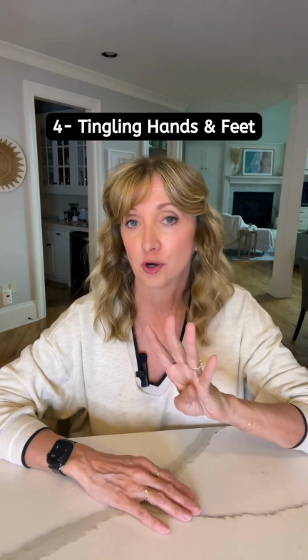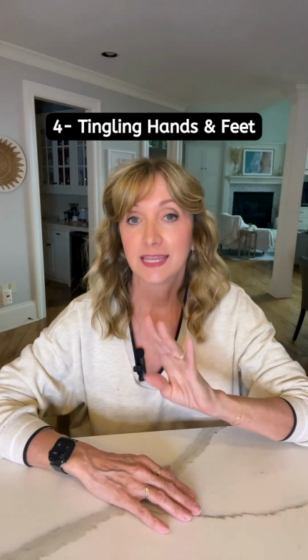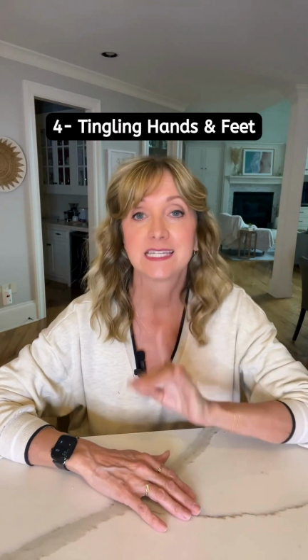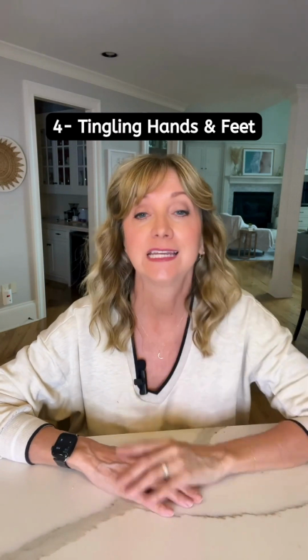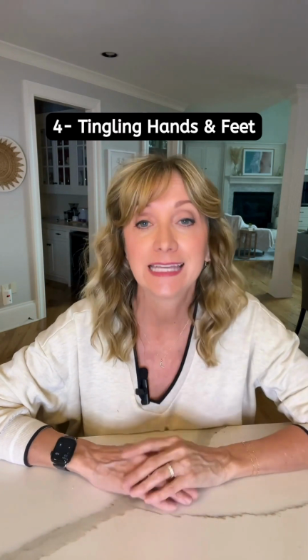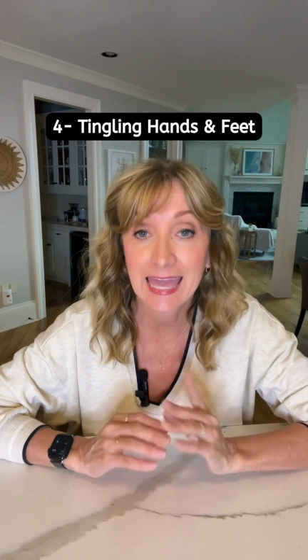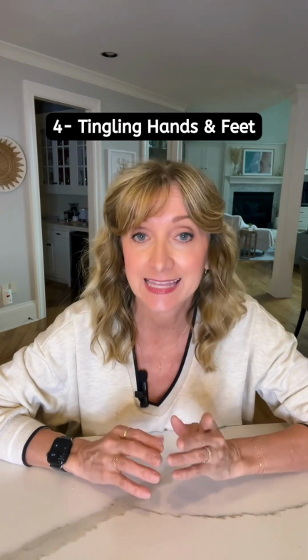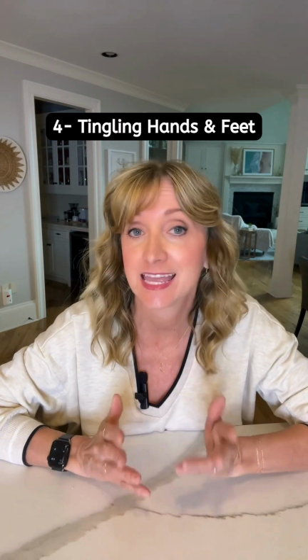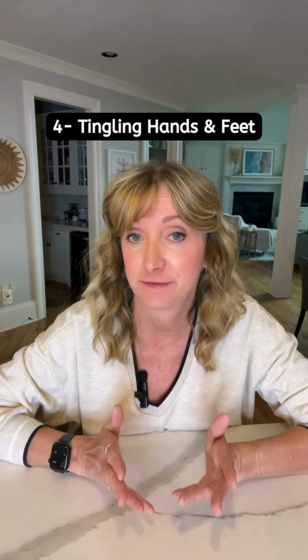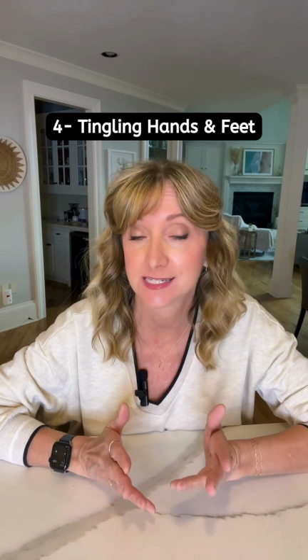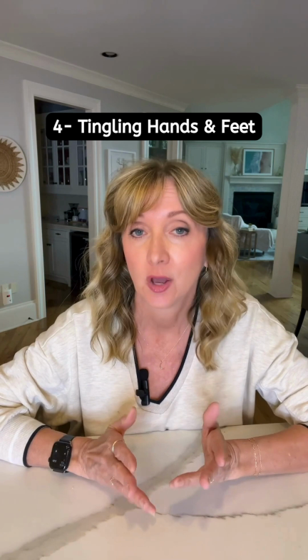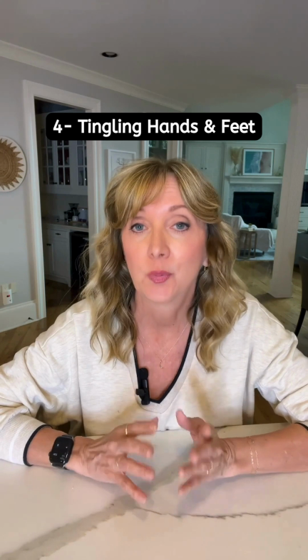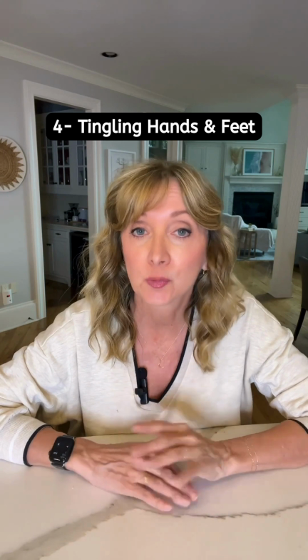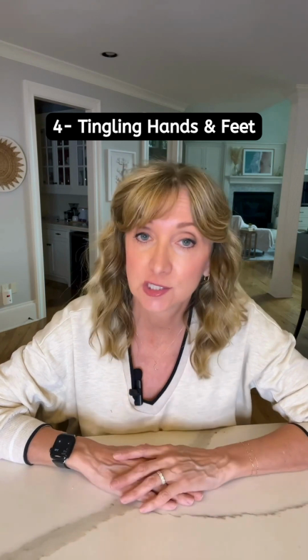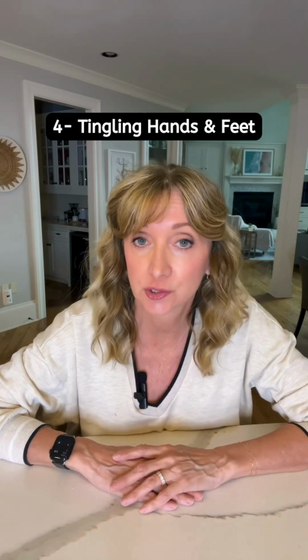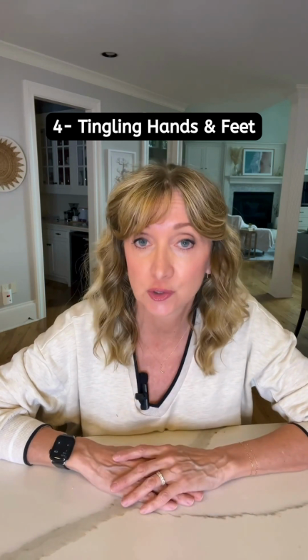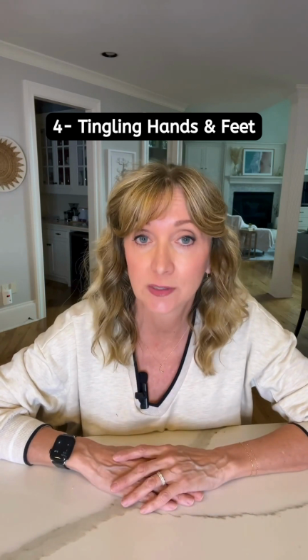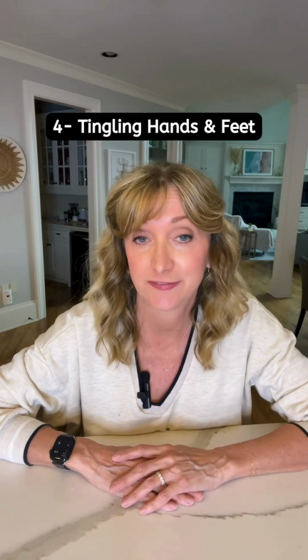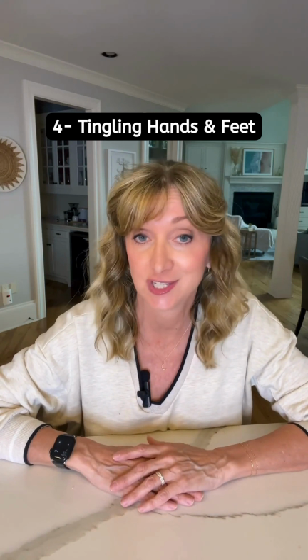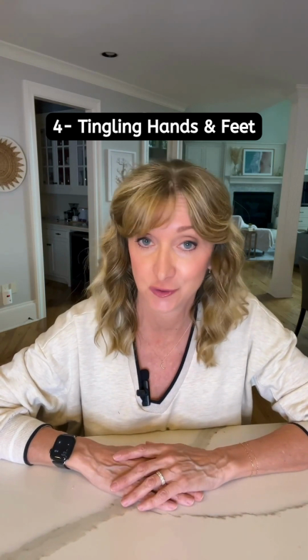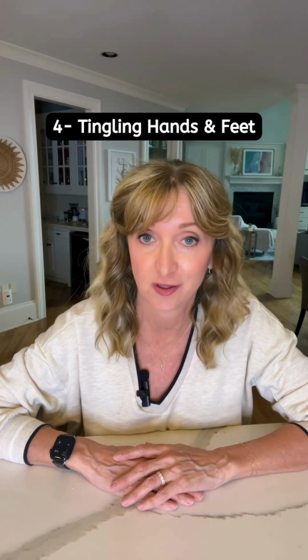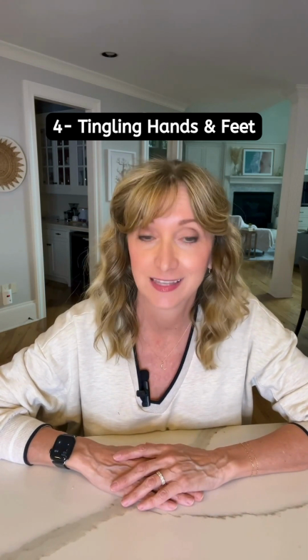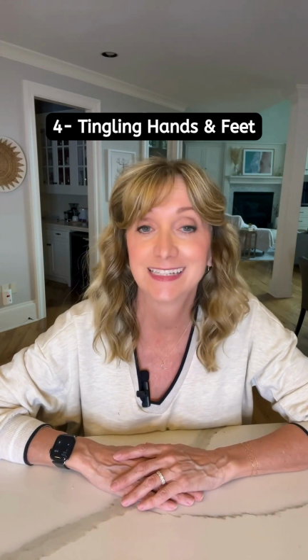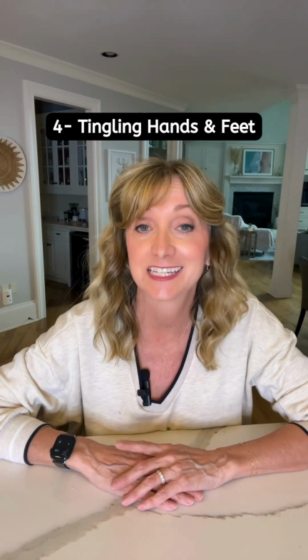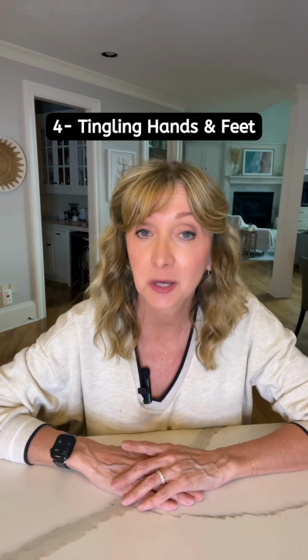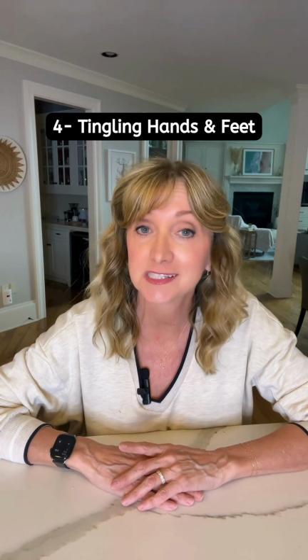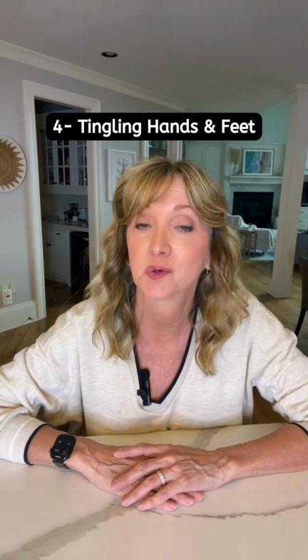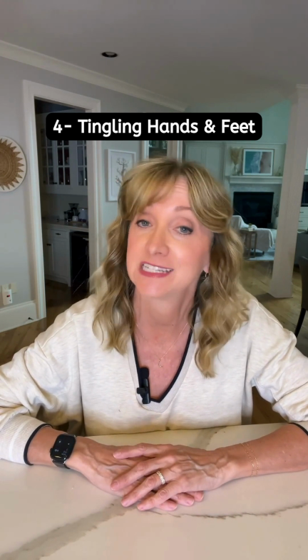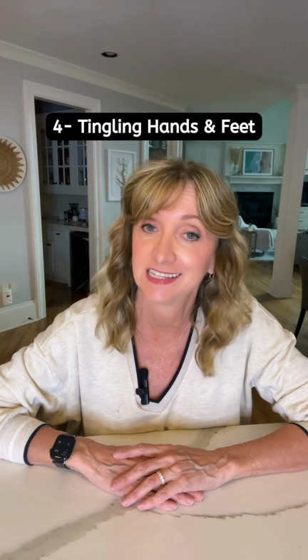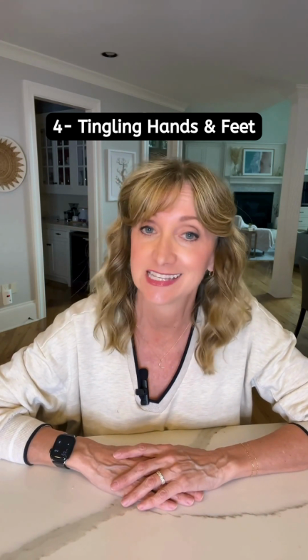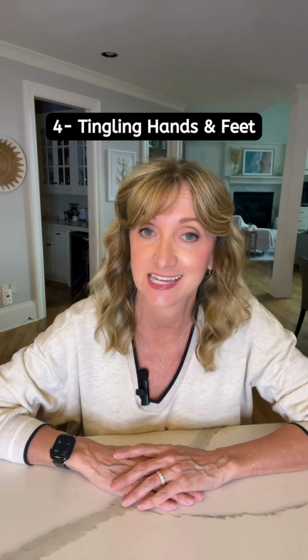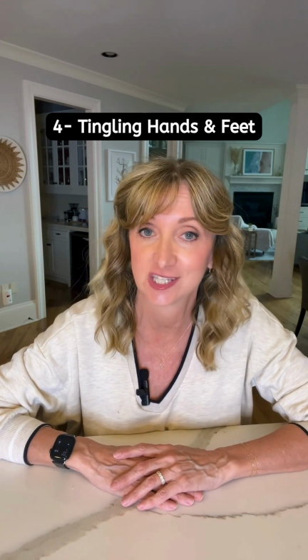Four: tingling hands and feet. Poor blood sugar control can affect nerve health, leading to numbness or tingling sensations.